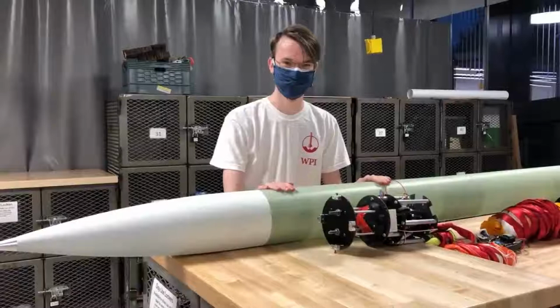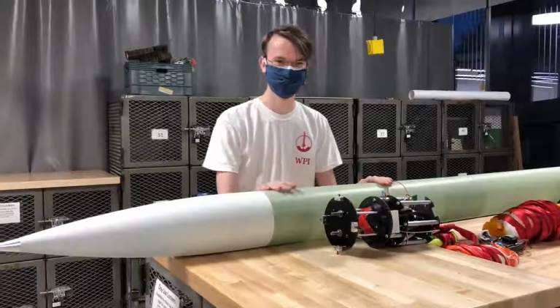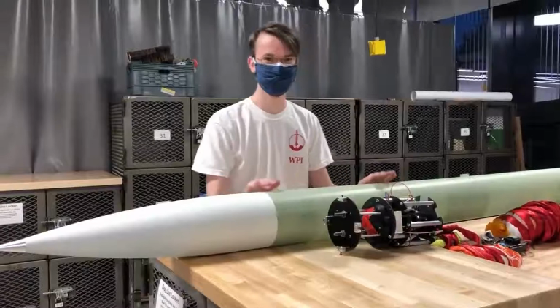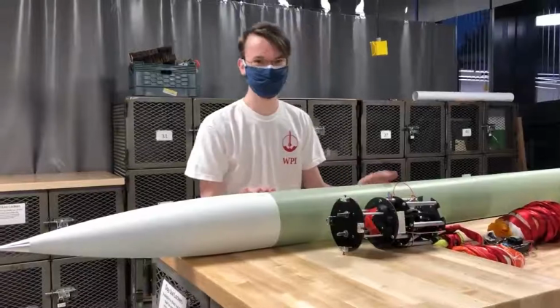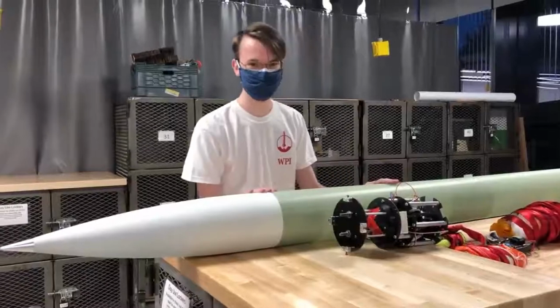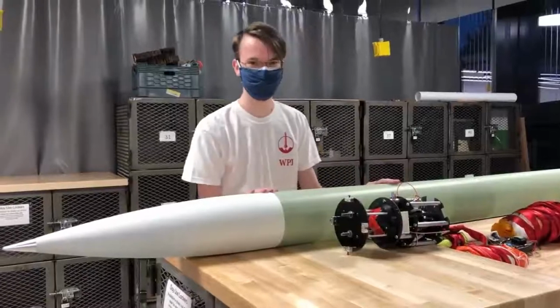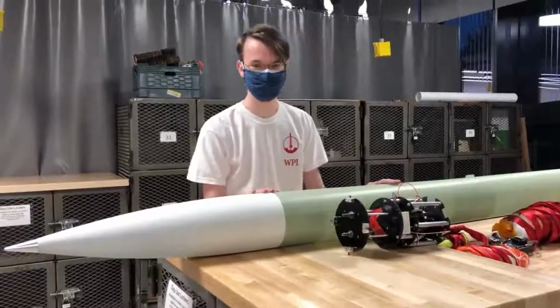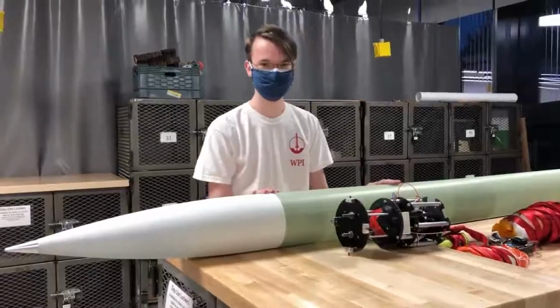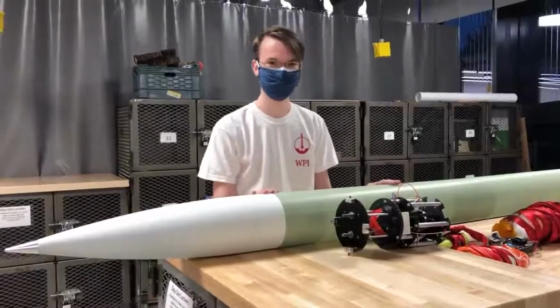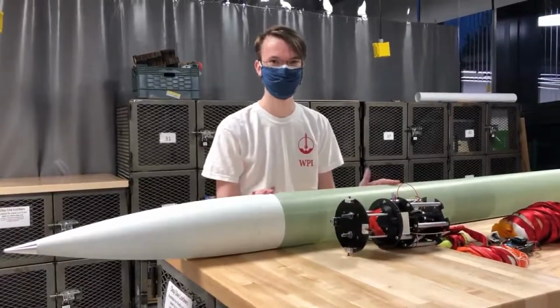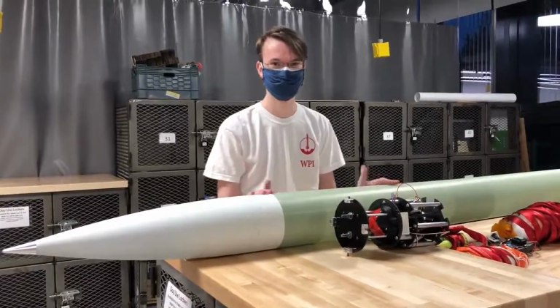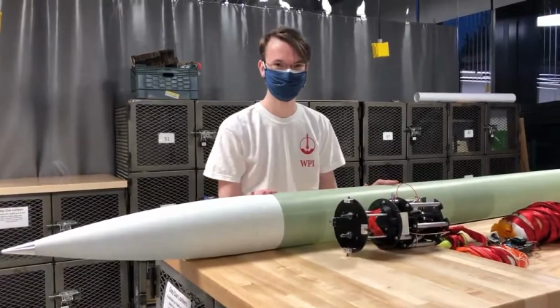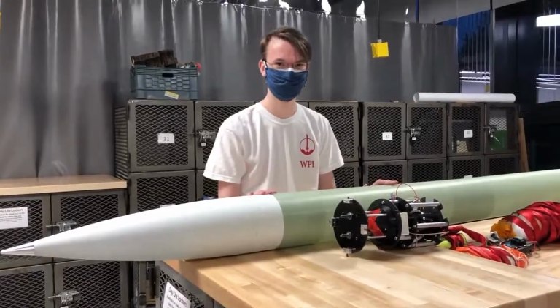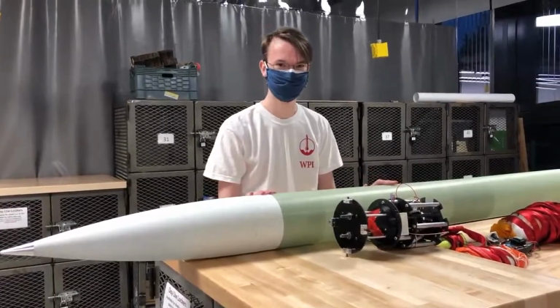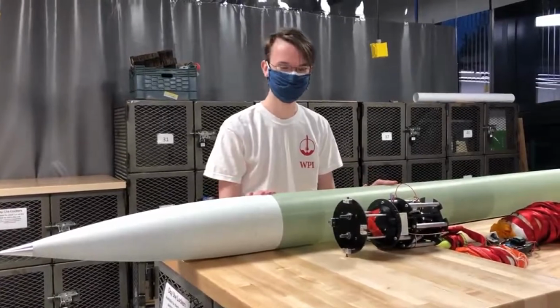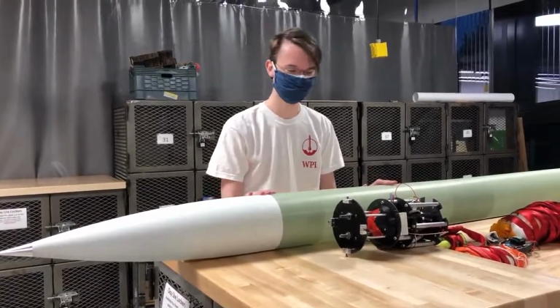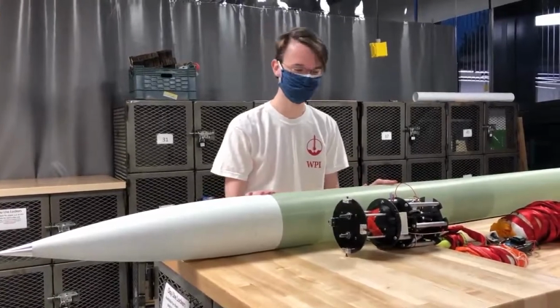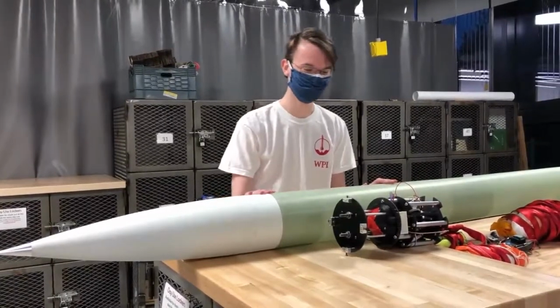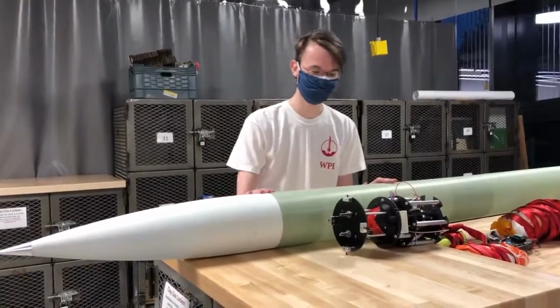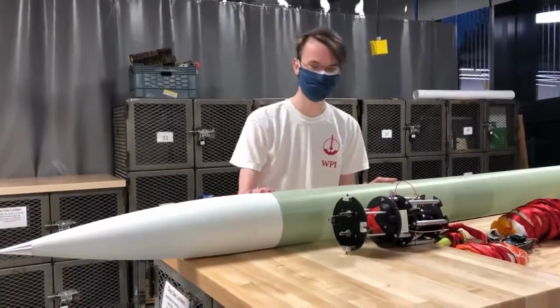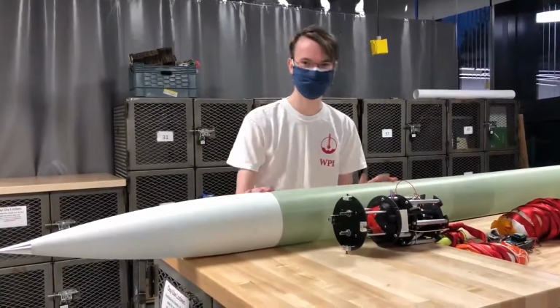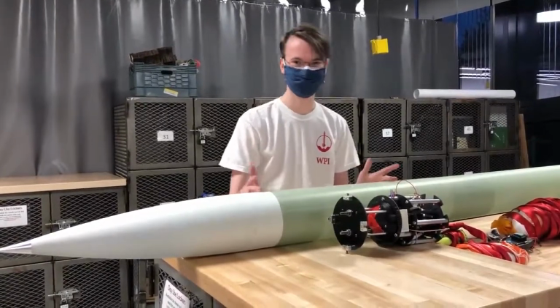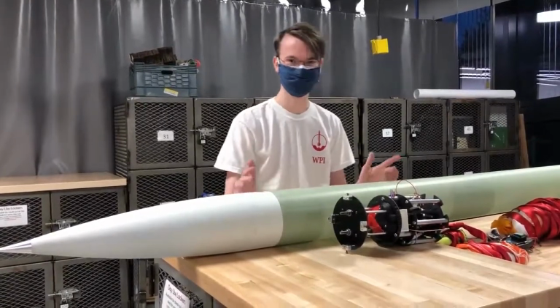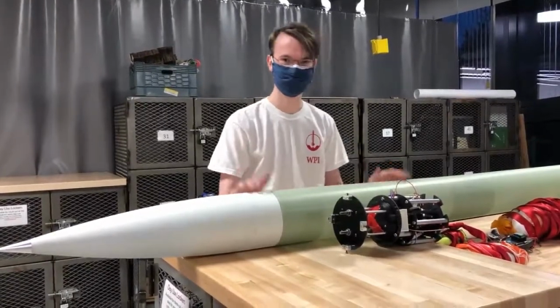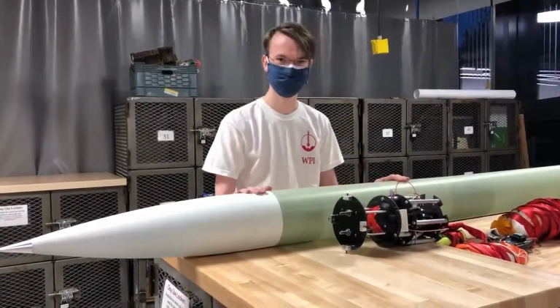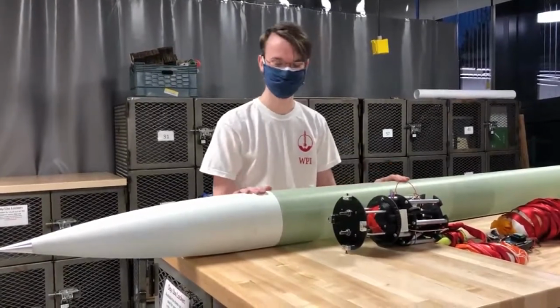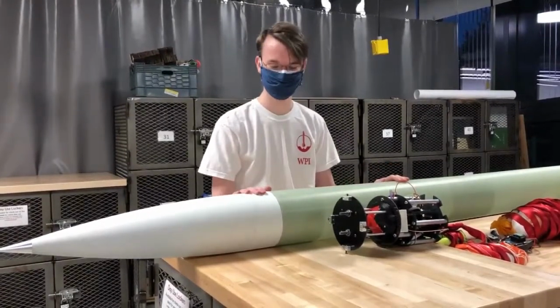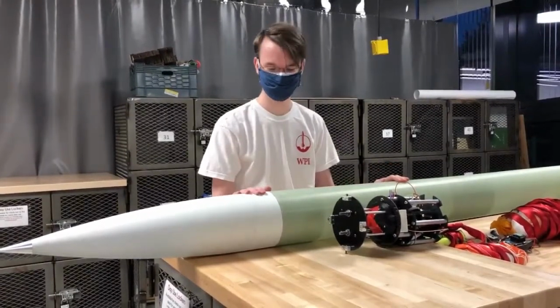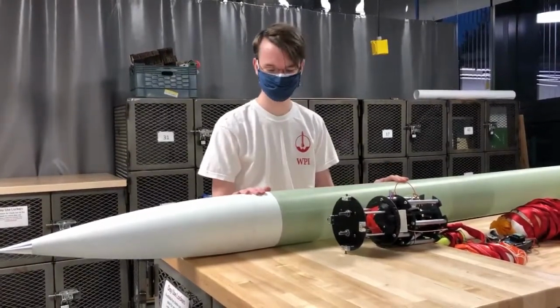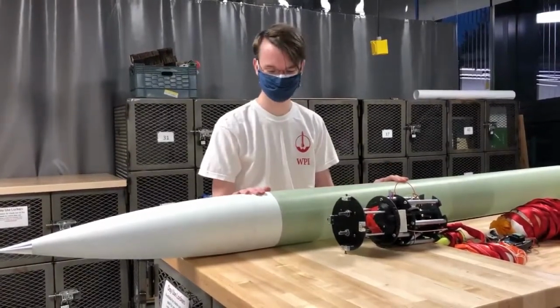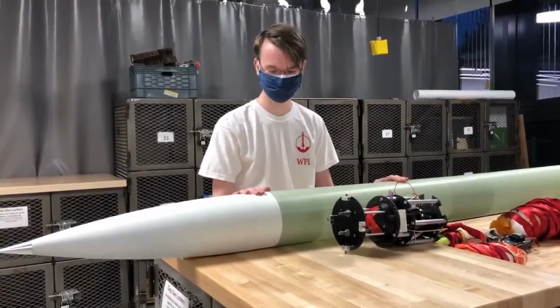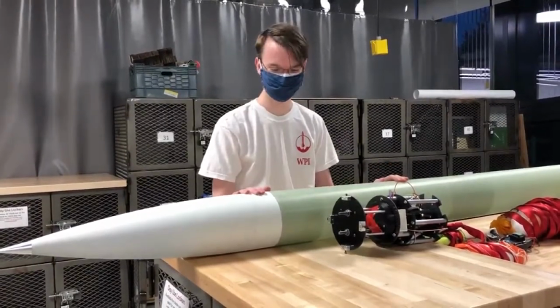Hello, my name is Troy Otter. I'm the Rocket Division Lead for HPRC, and I'm going to explain some of our rocket.